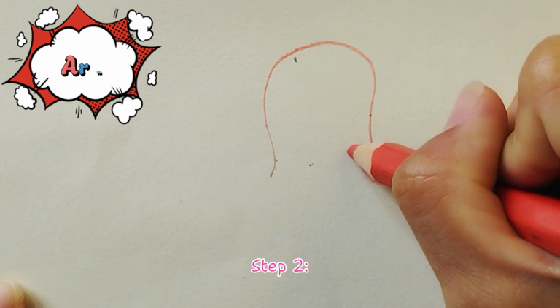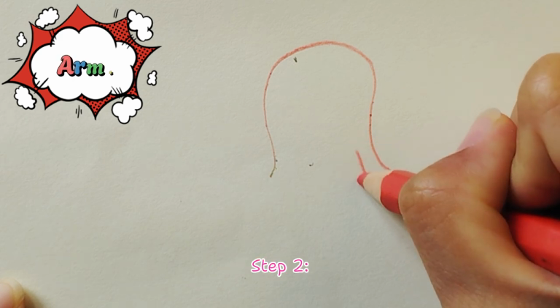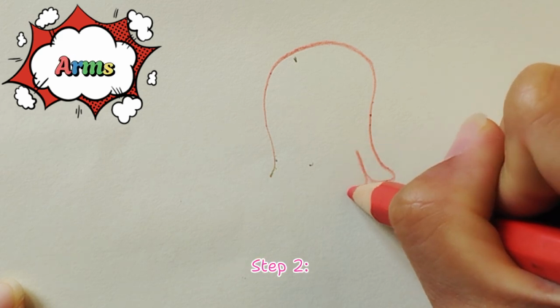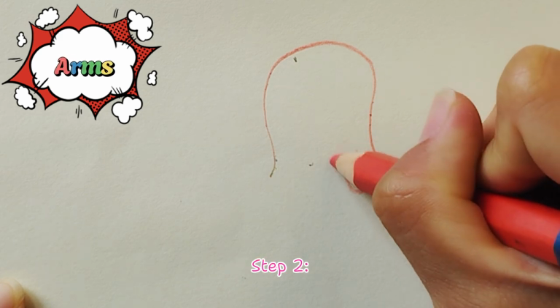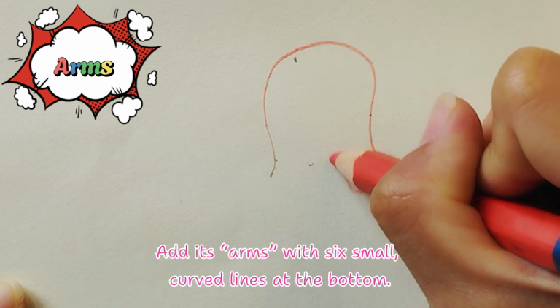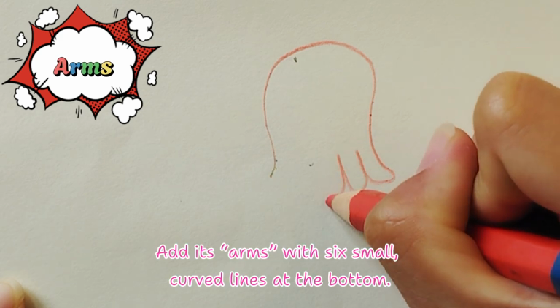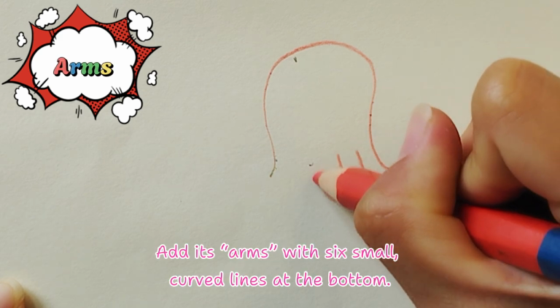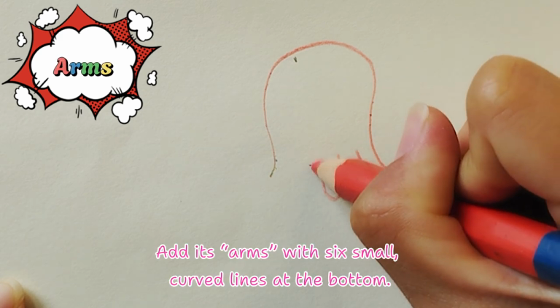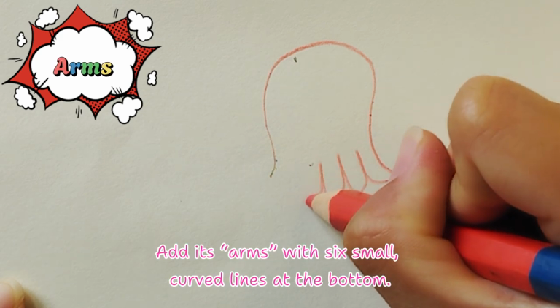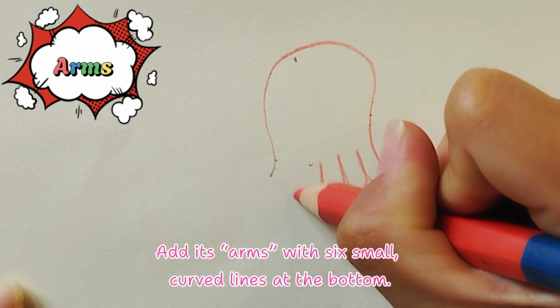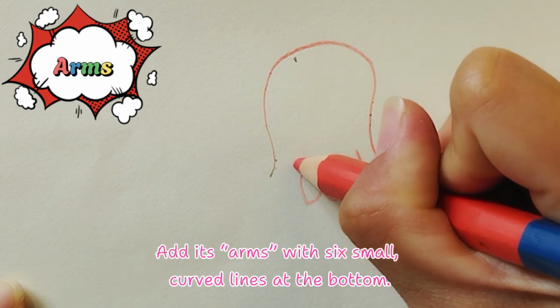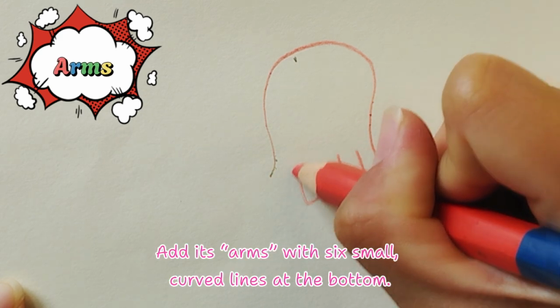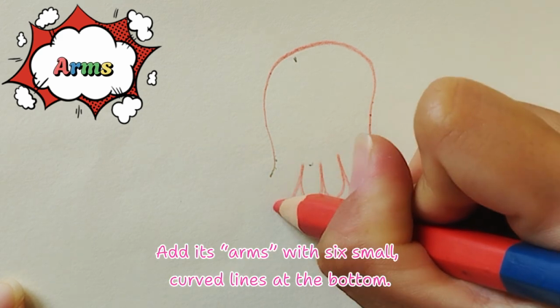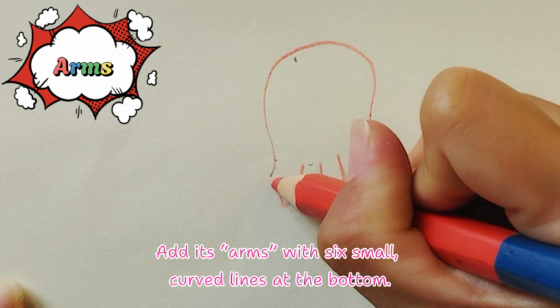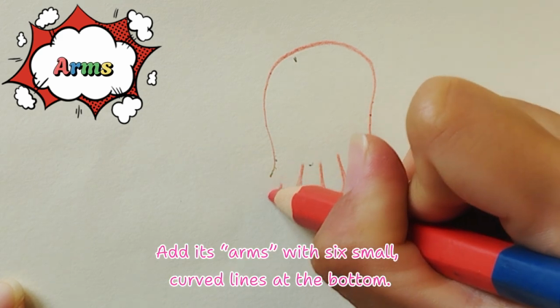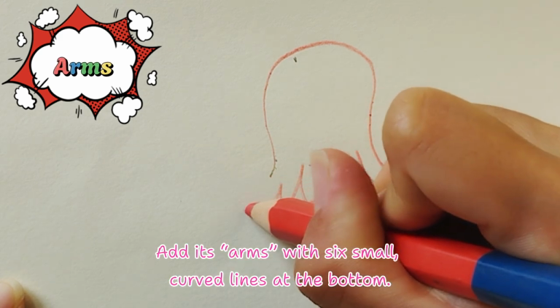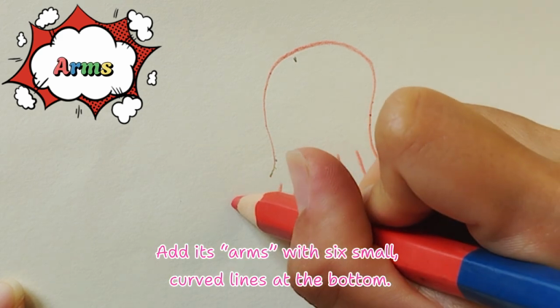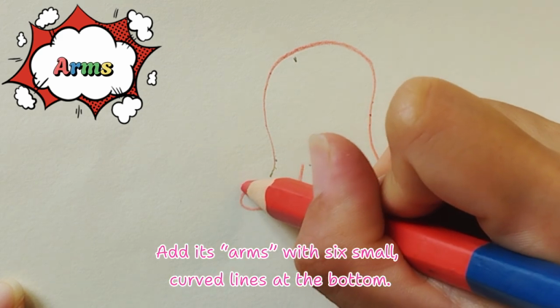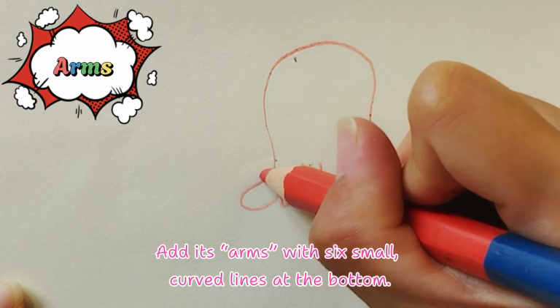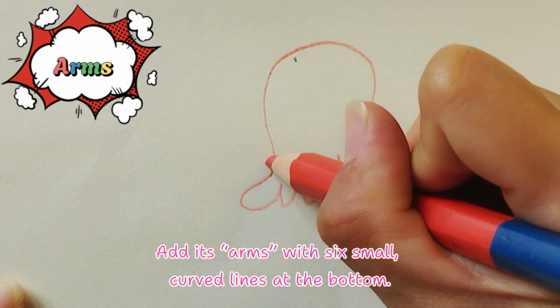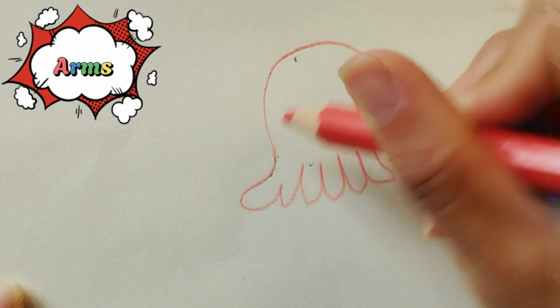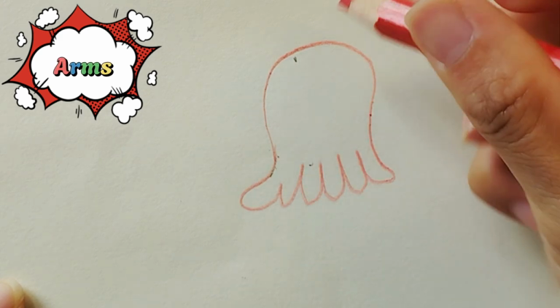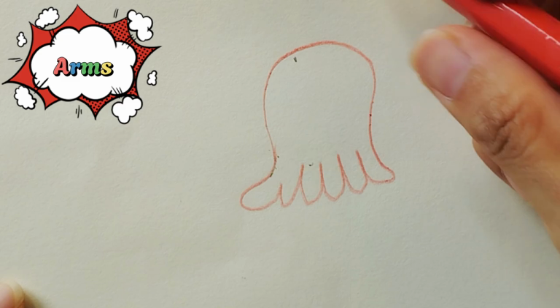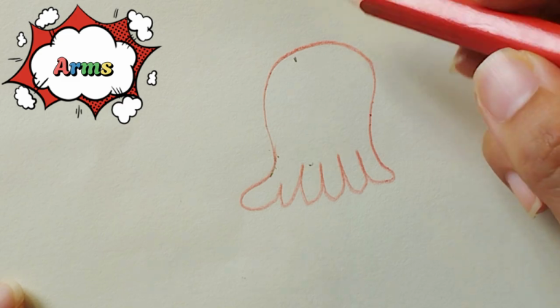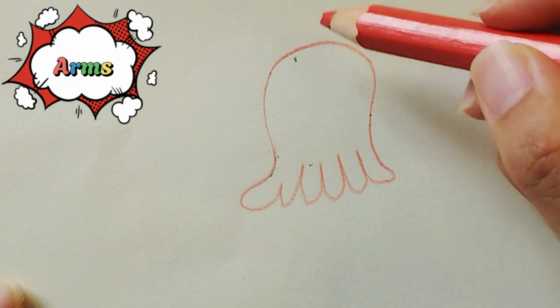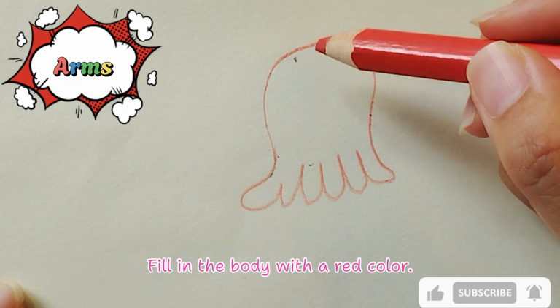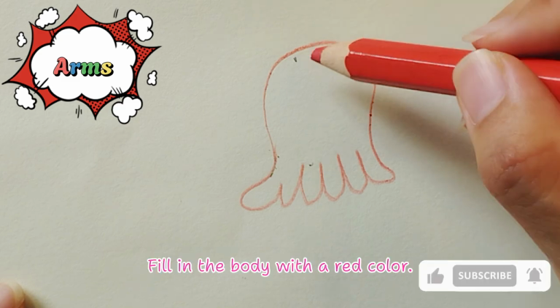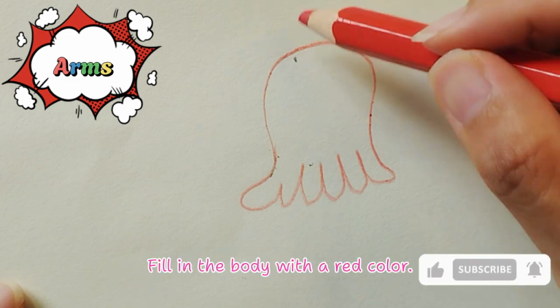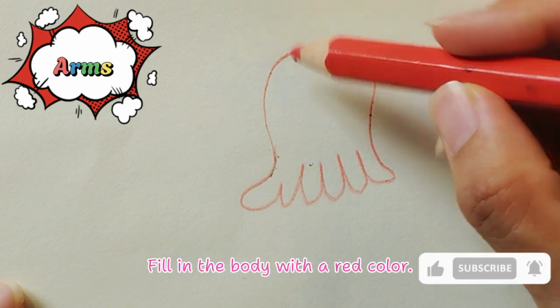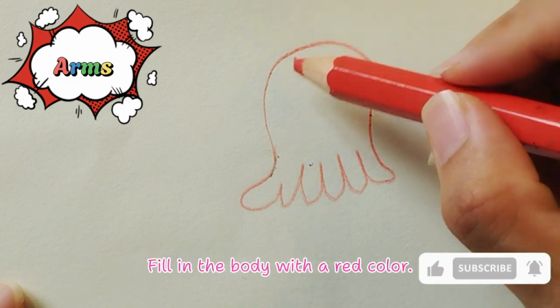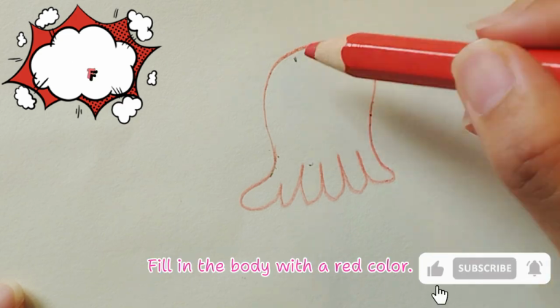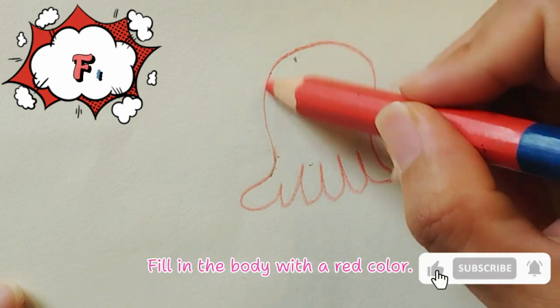Step 2: Add its arms with six small, curved lines at the bottom. Fill in the body with a red color.